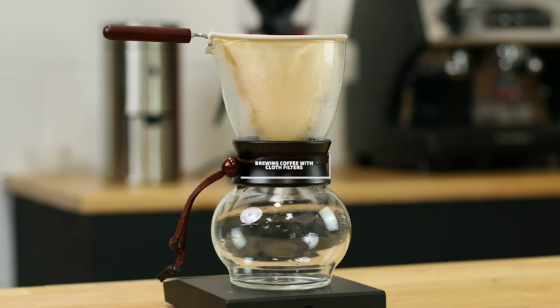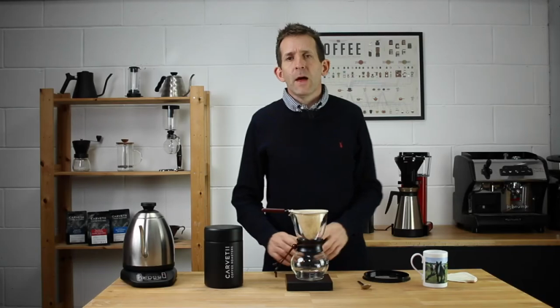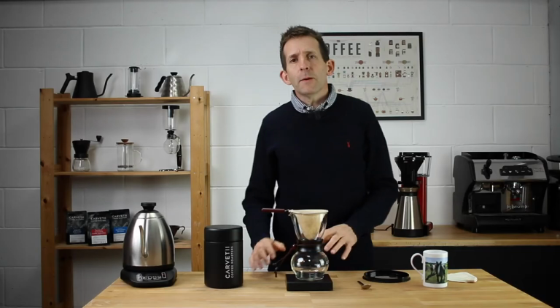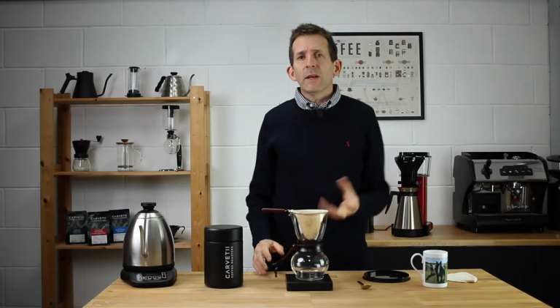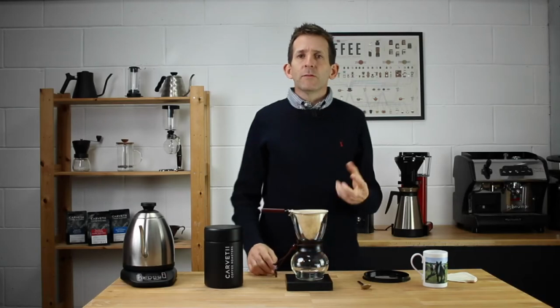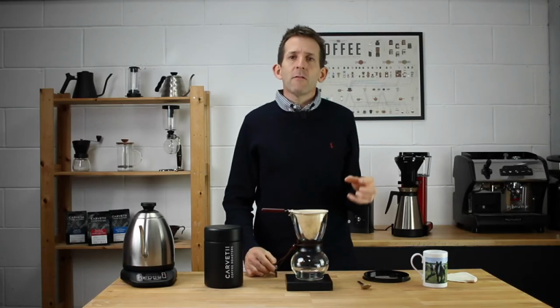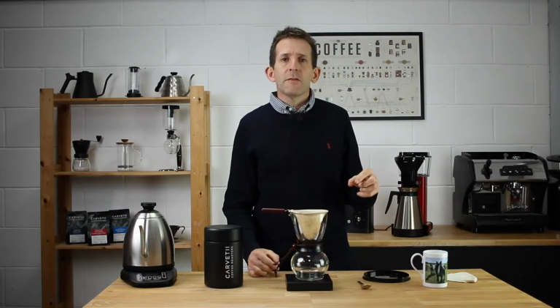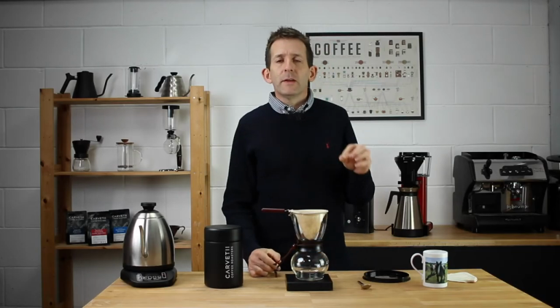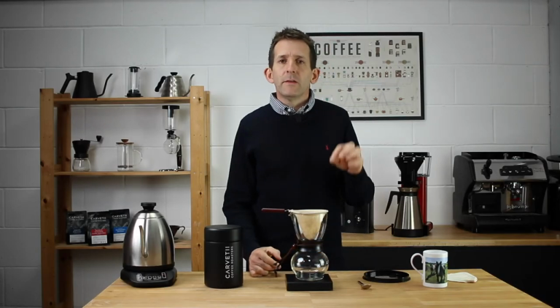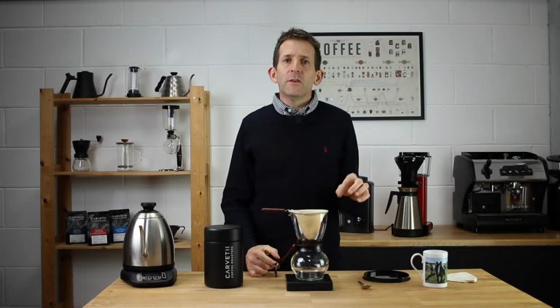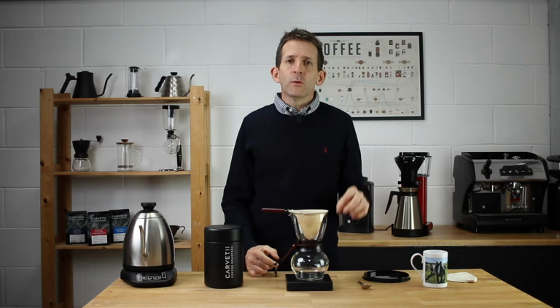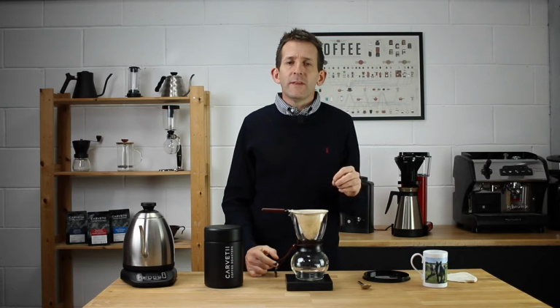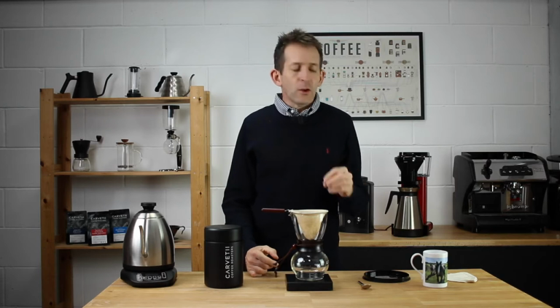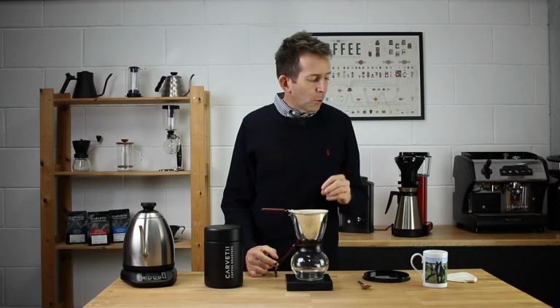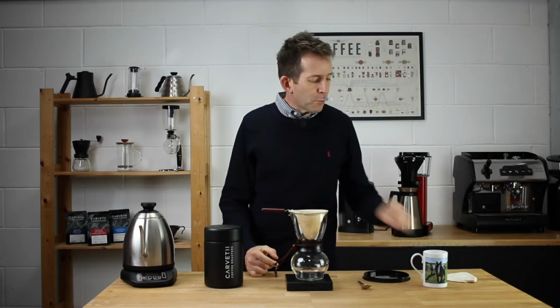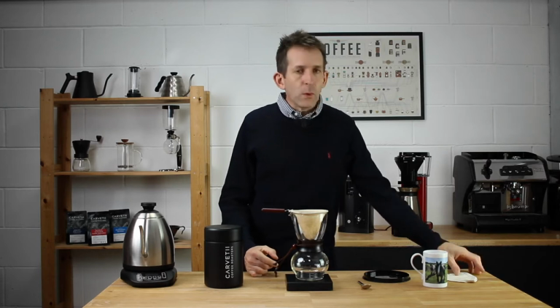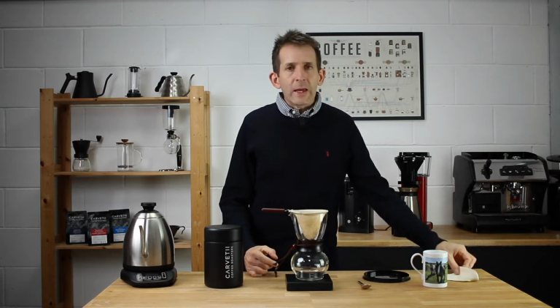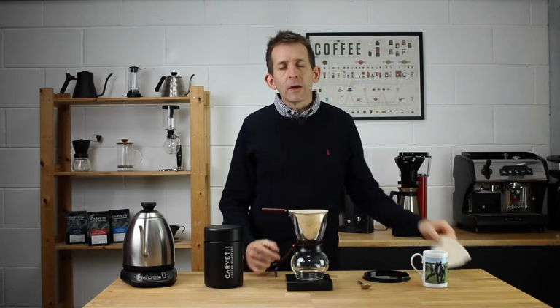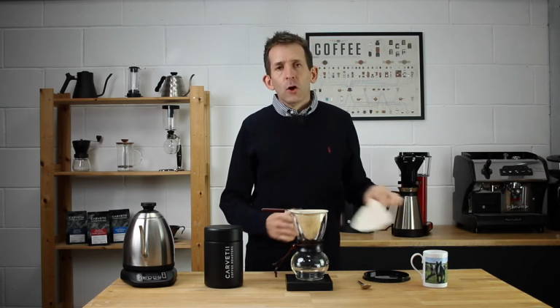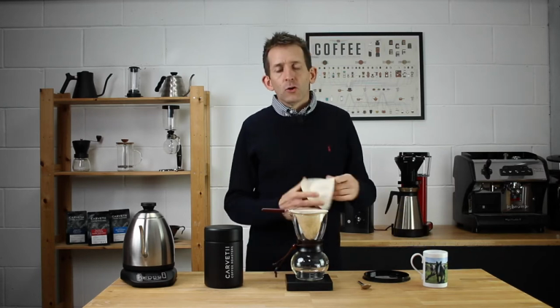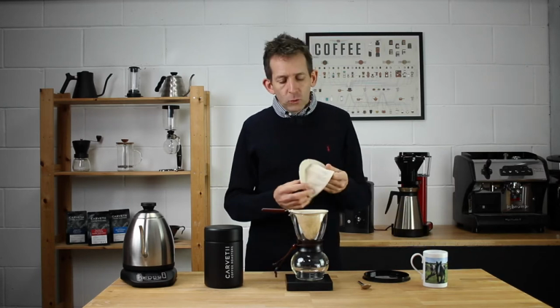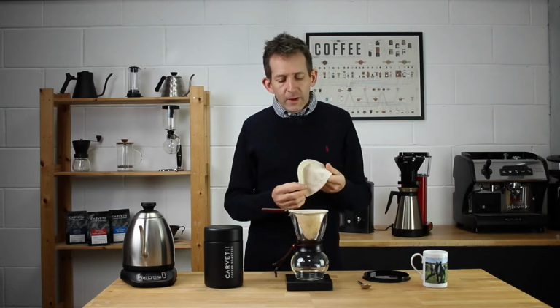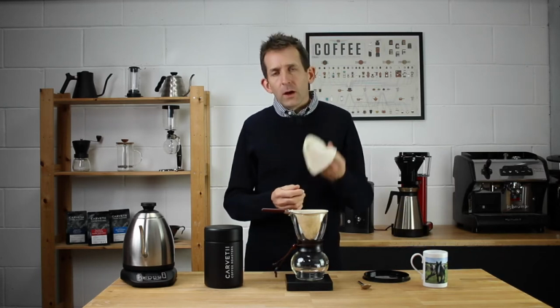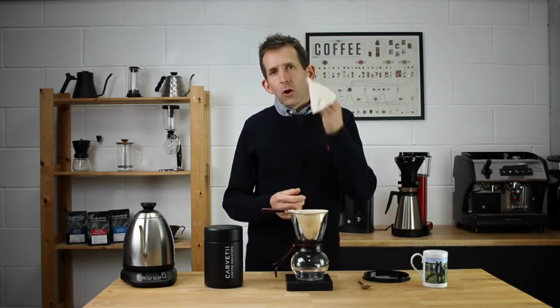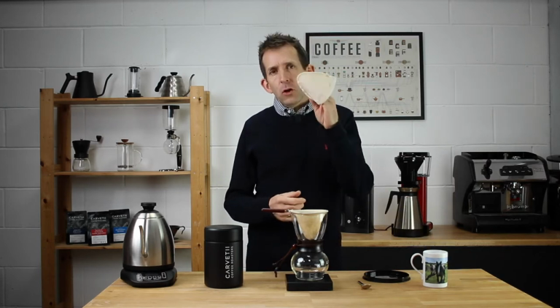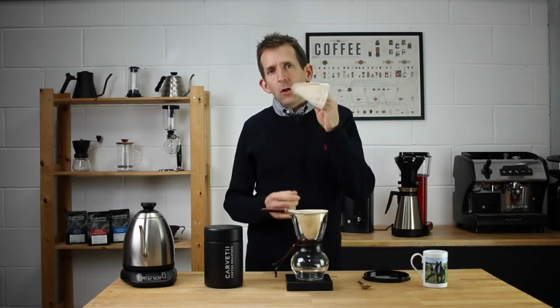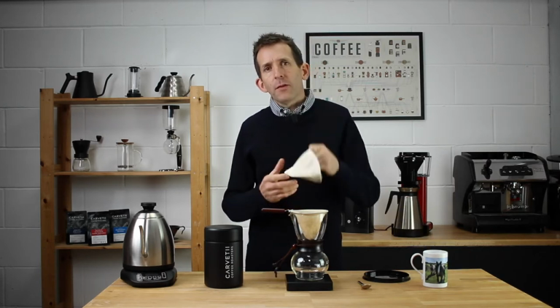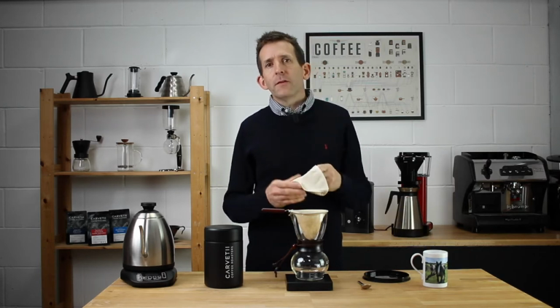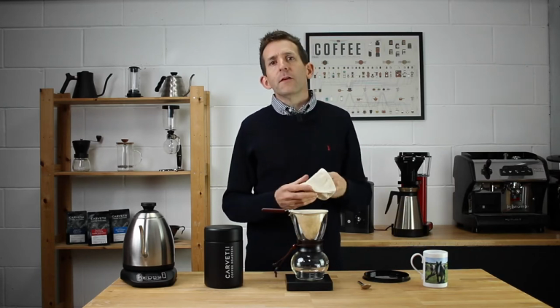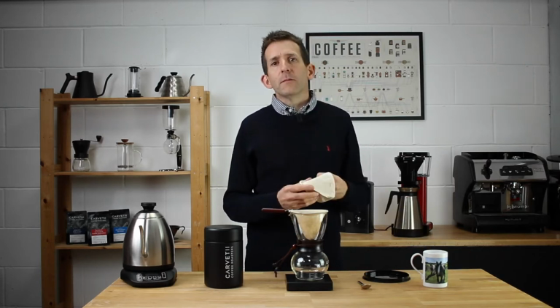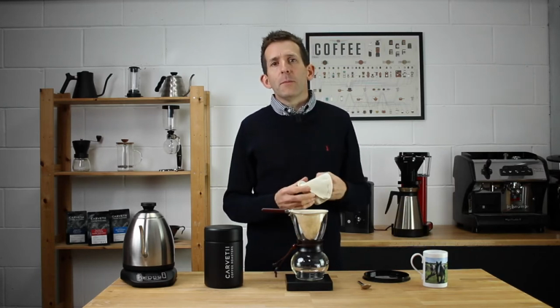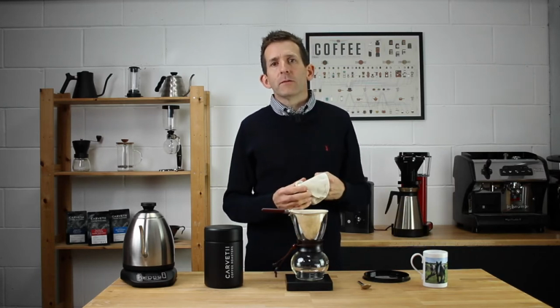Hi, my name is Gareth and in this video we're going to take a look at brewing using cloth filter papers.